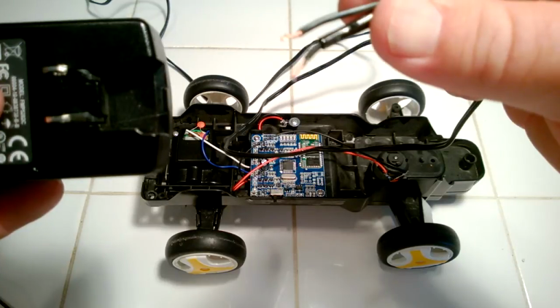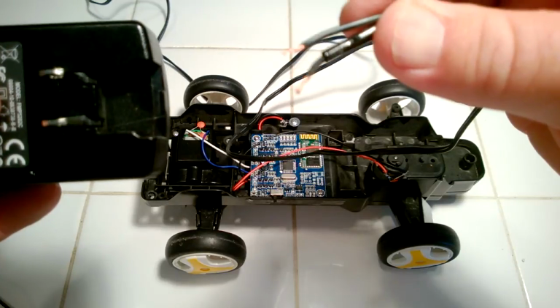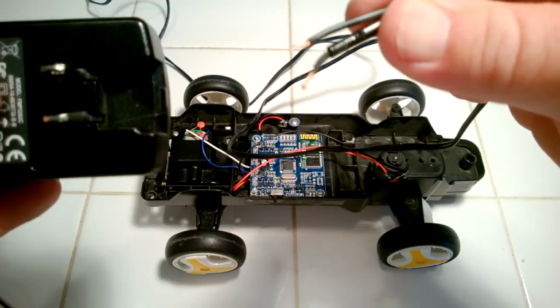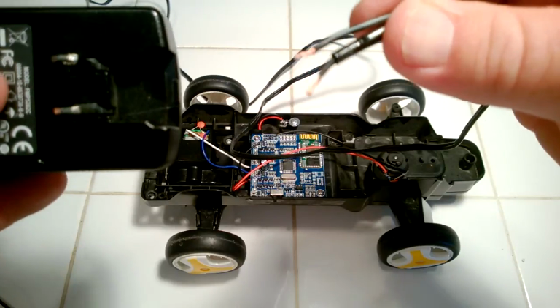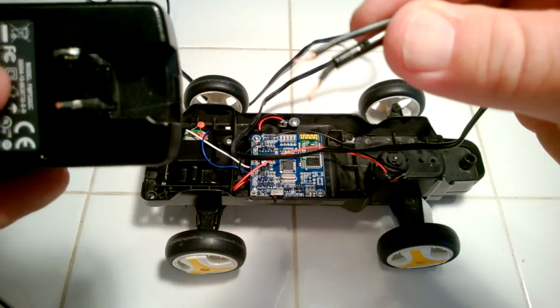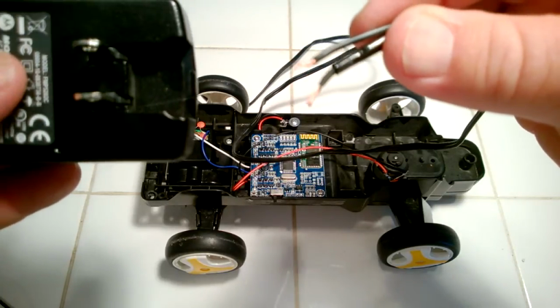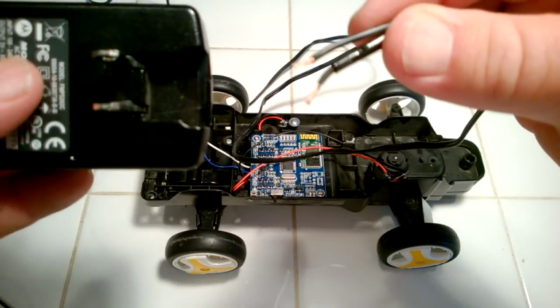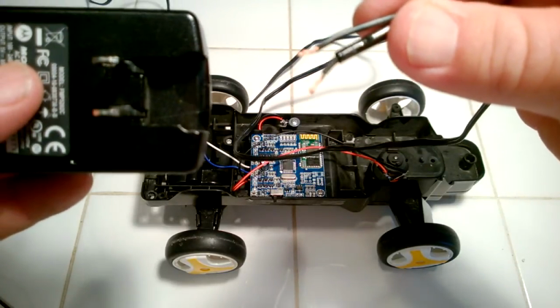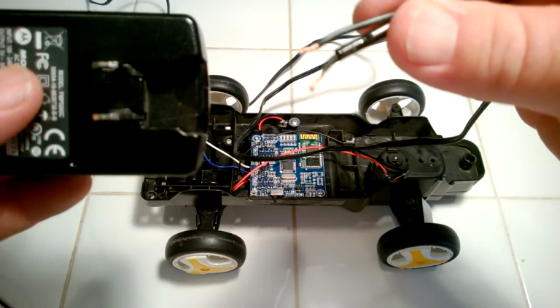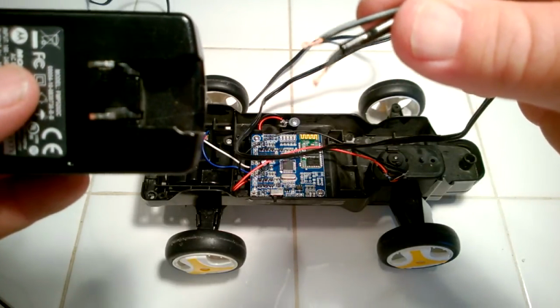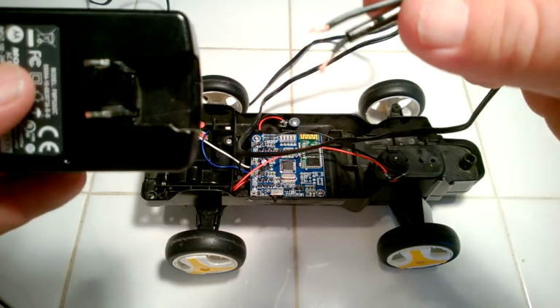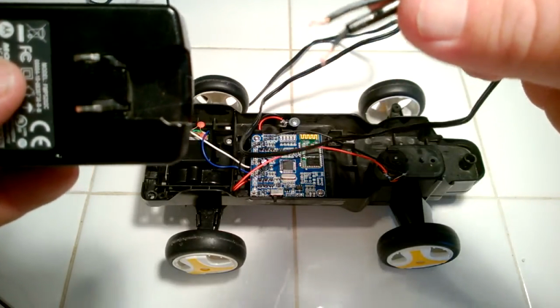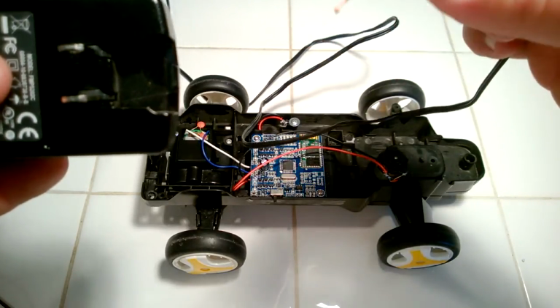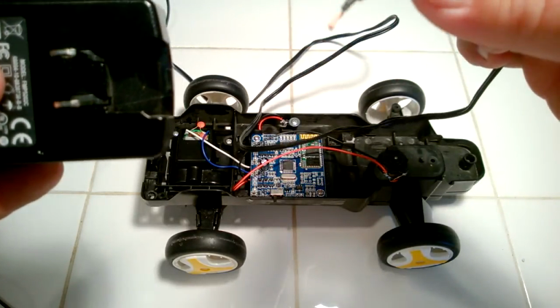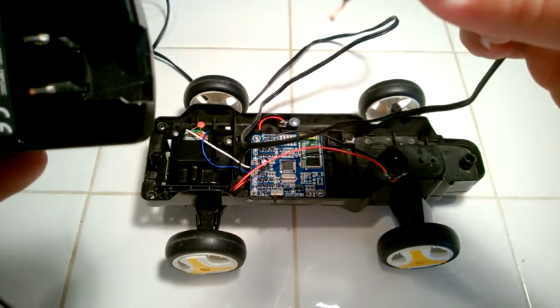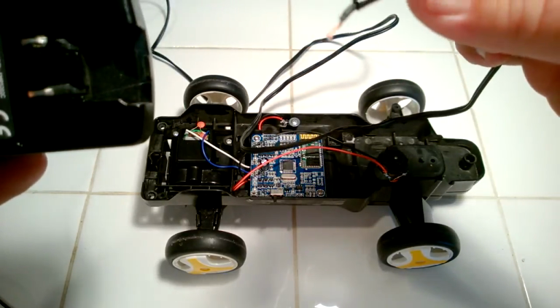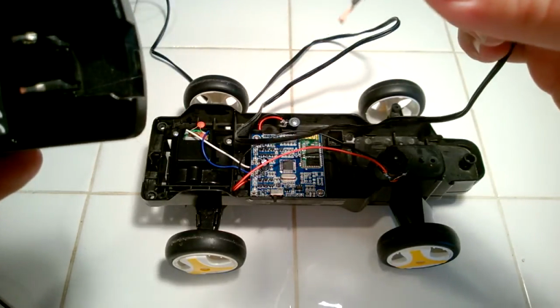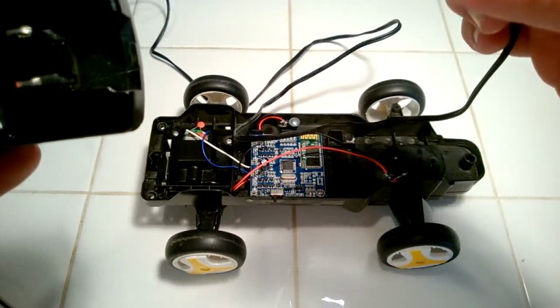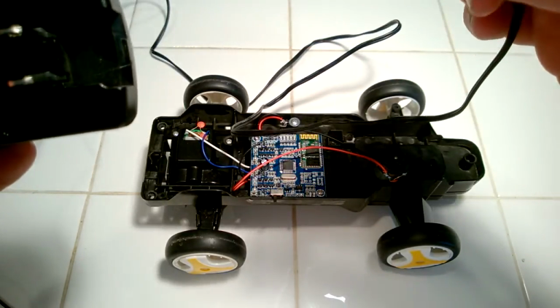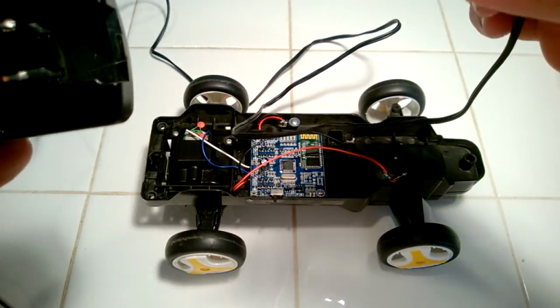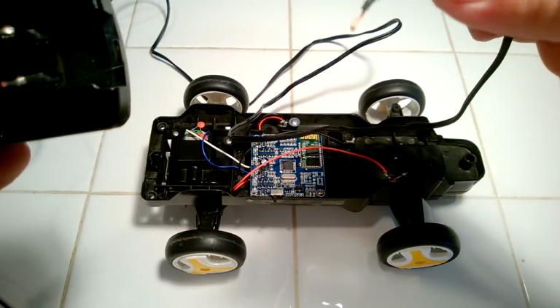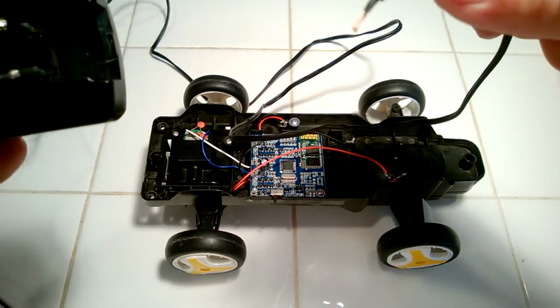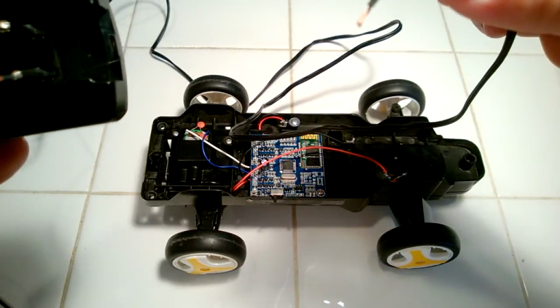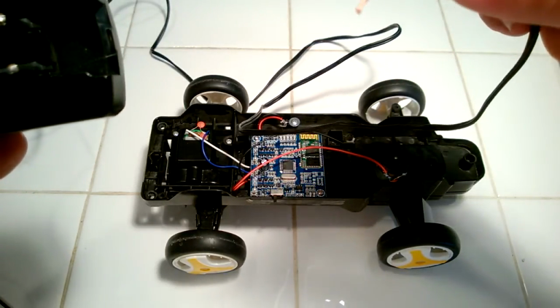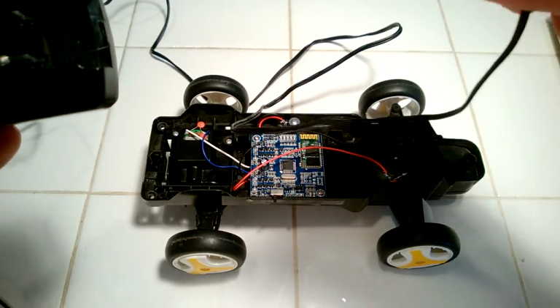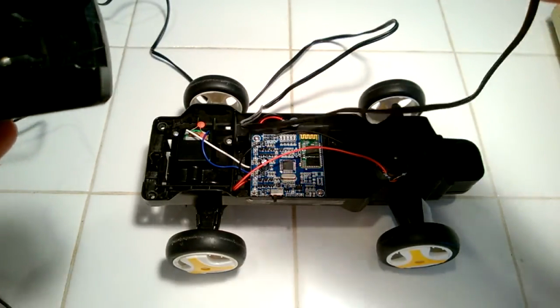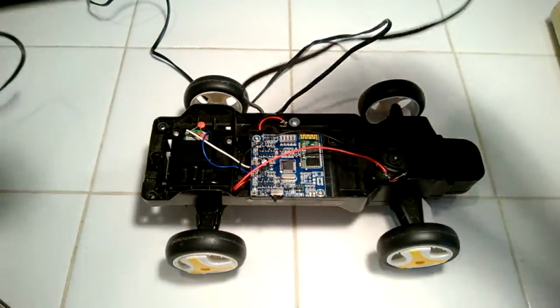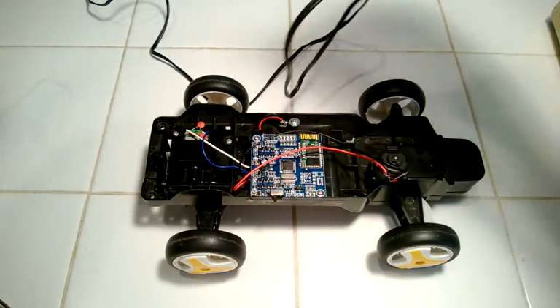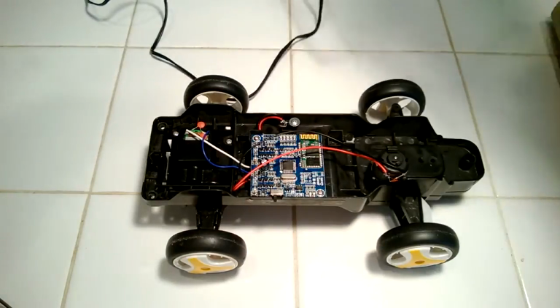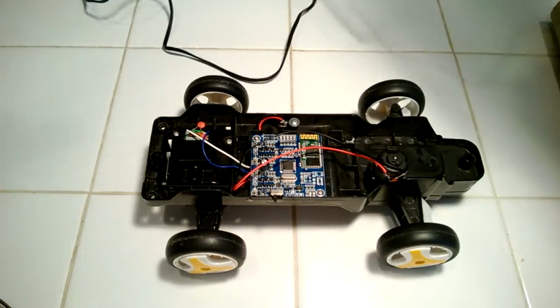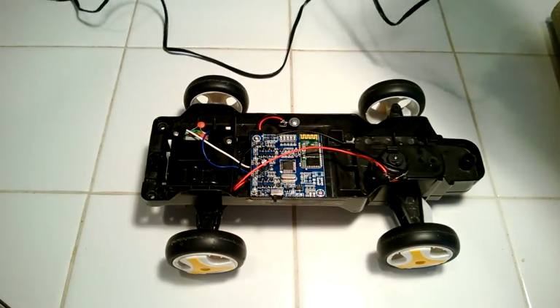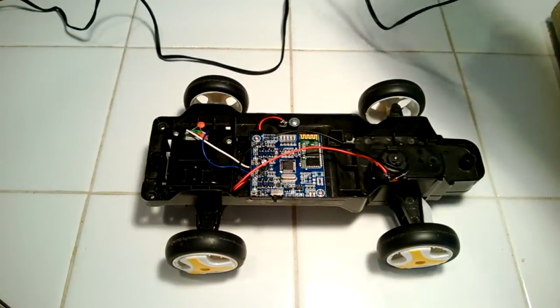If you read the instructions on the Dagu iRacer, it says make sure not to apply more than six volts to the power leads.